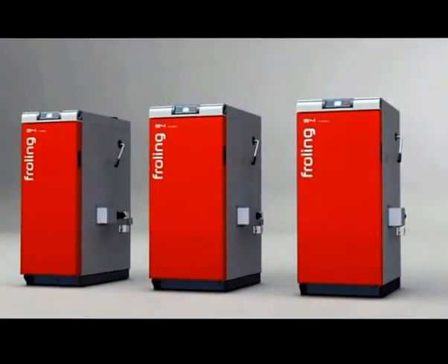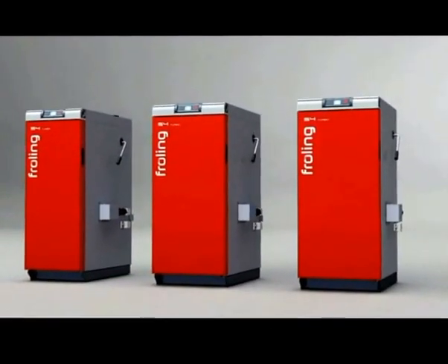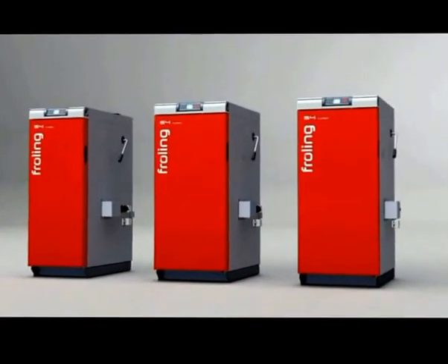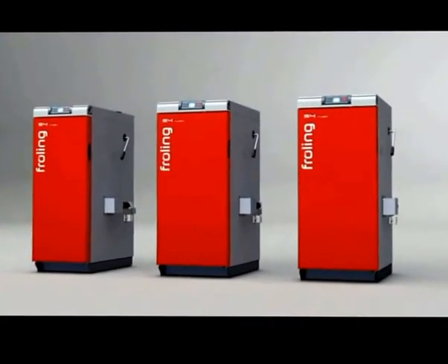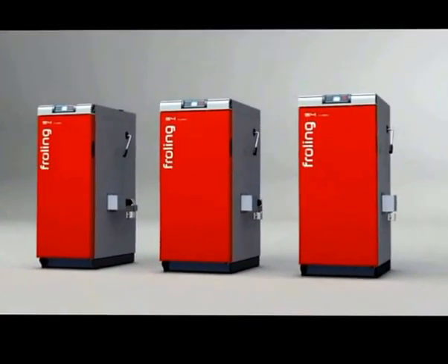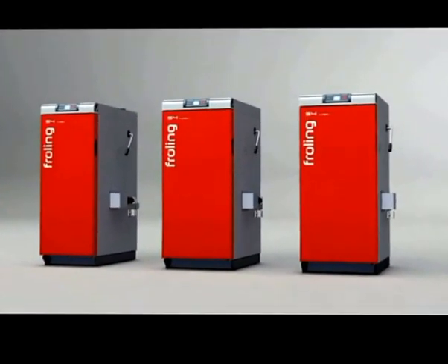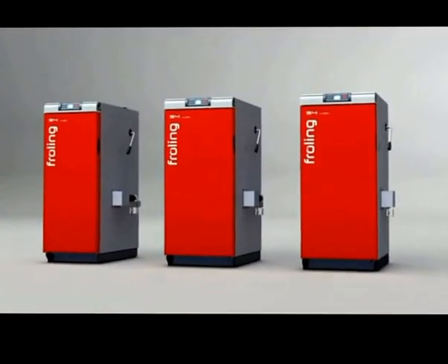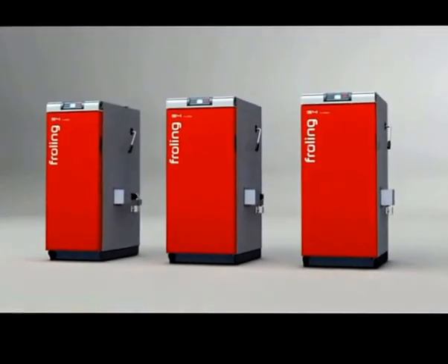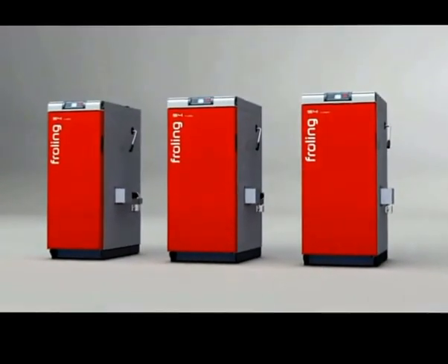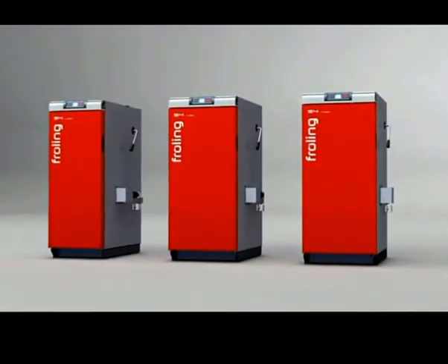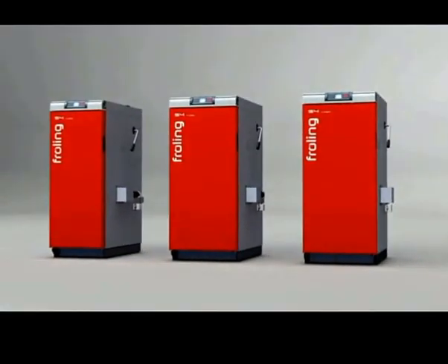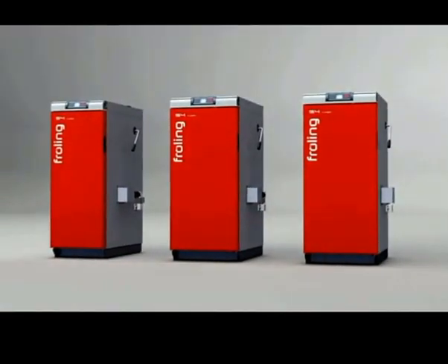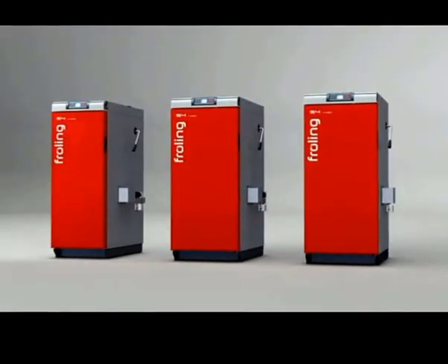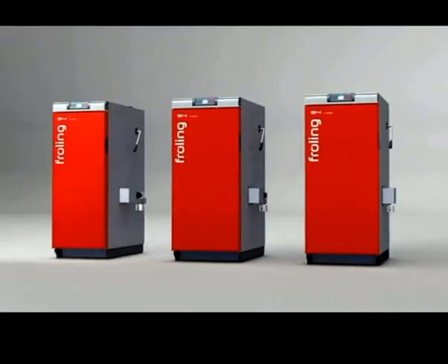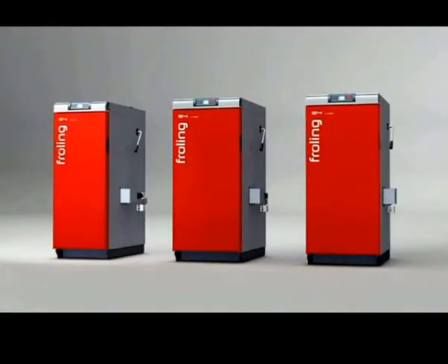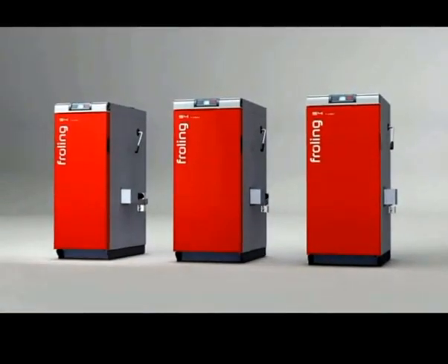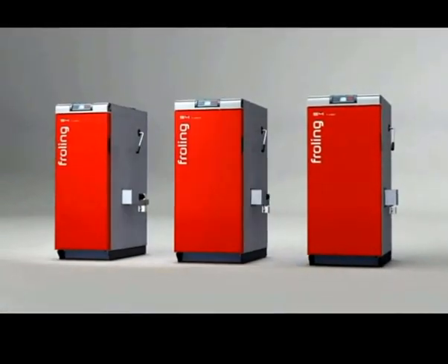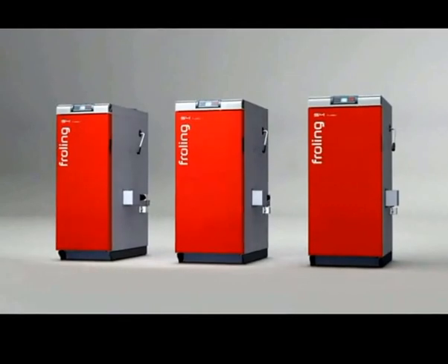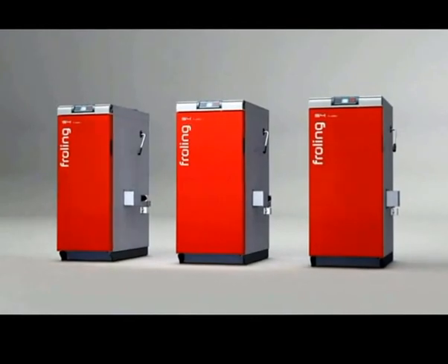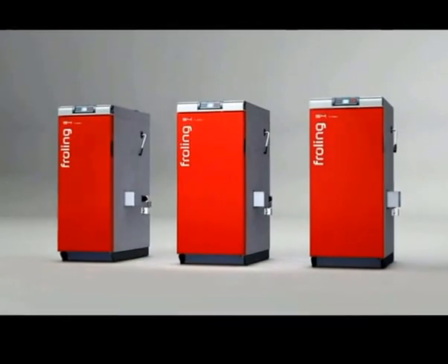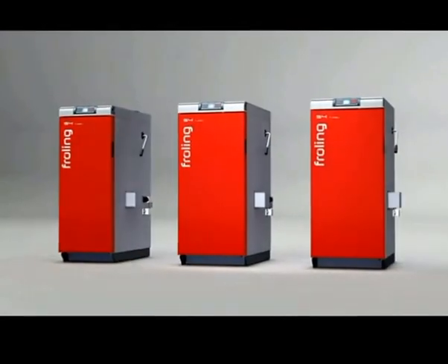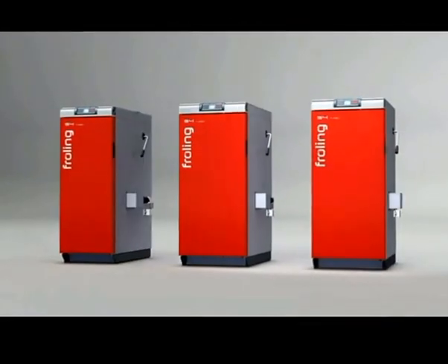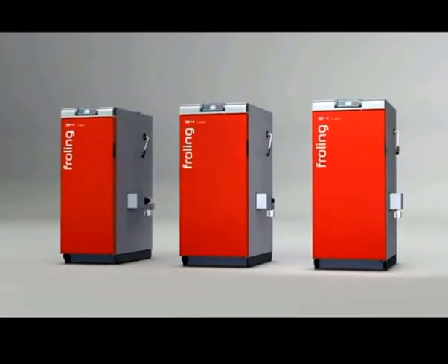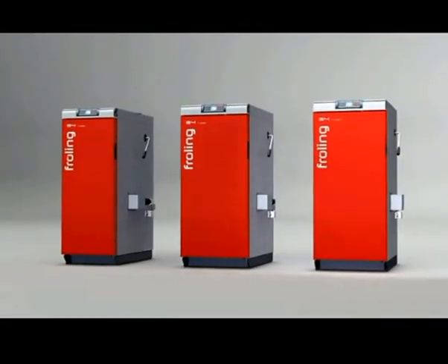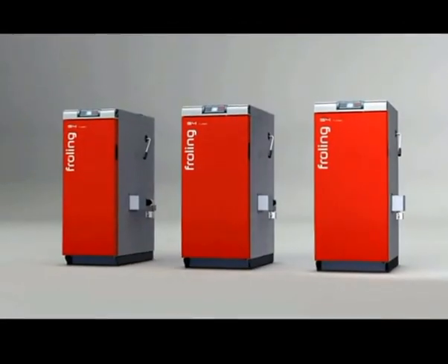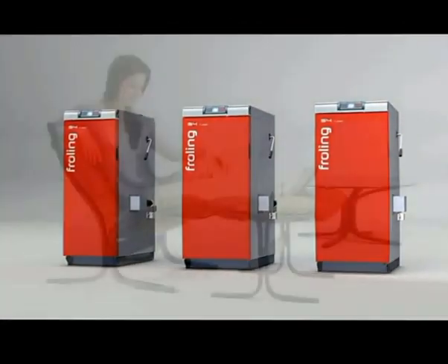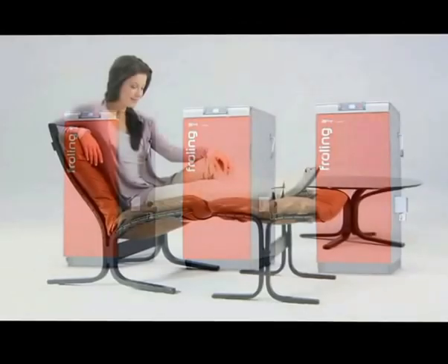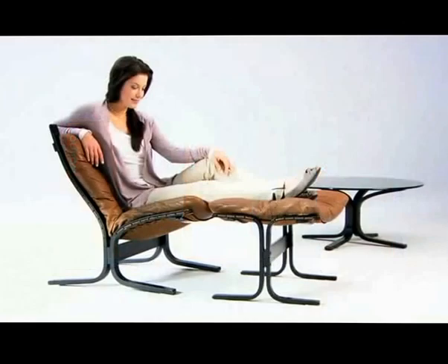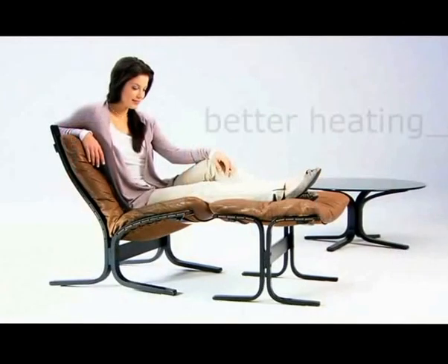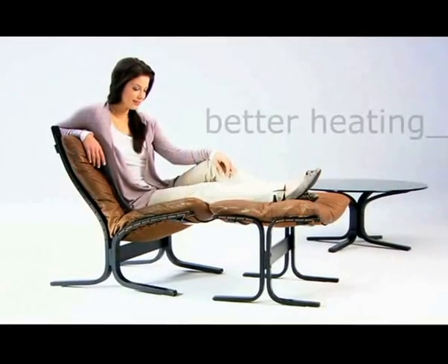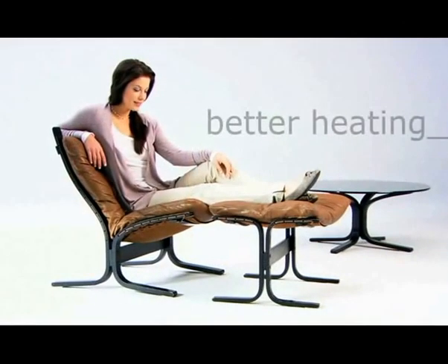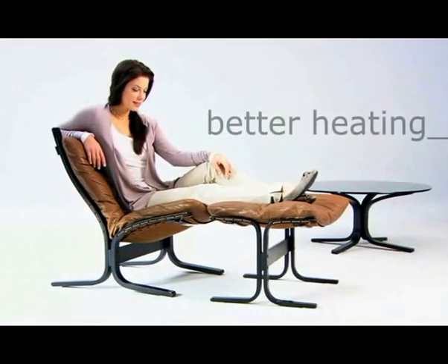The Fröling S4 Turbo Firewood Boiler — convenient and efficient, simply better heating.